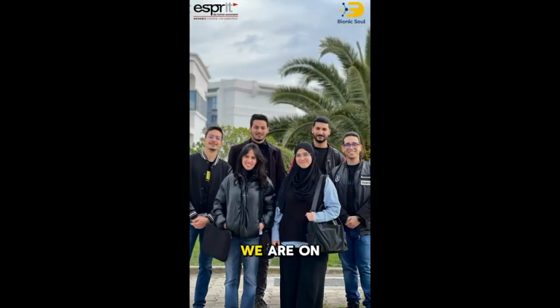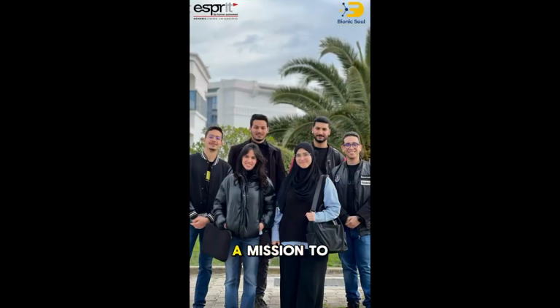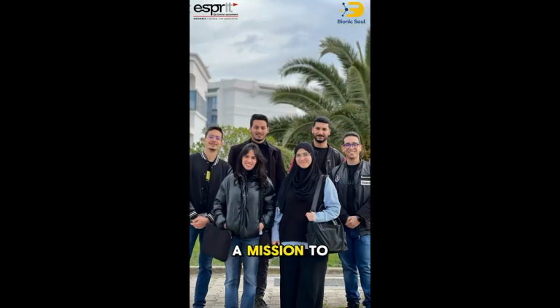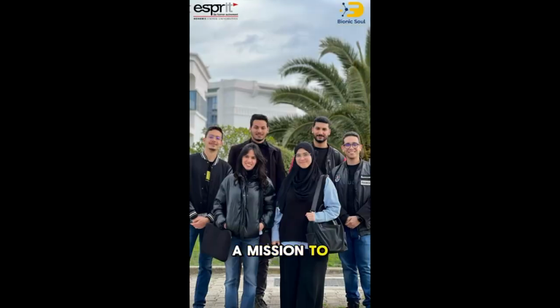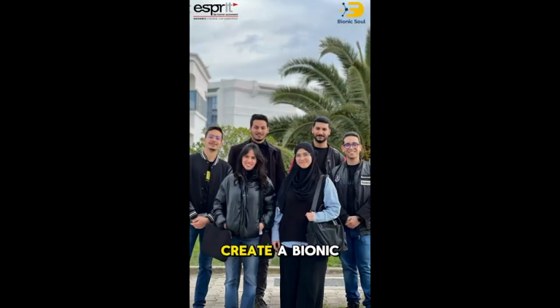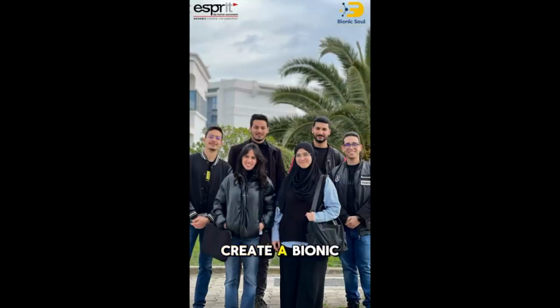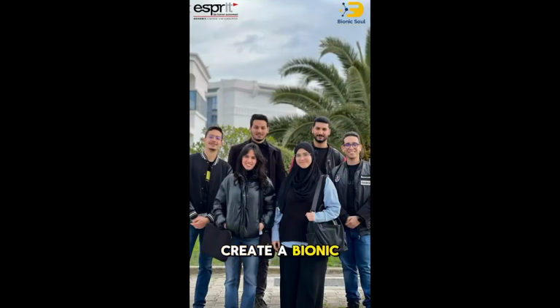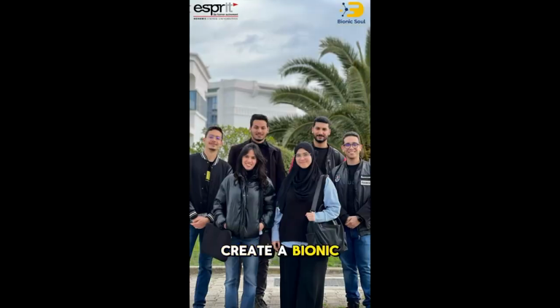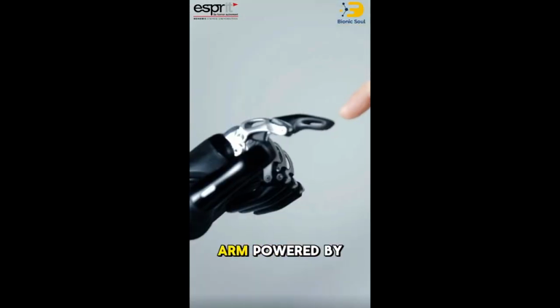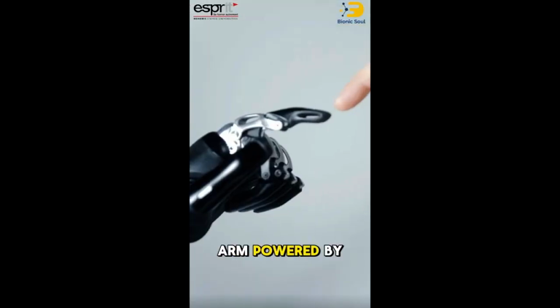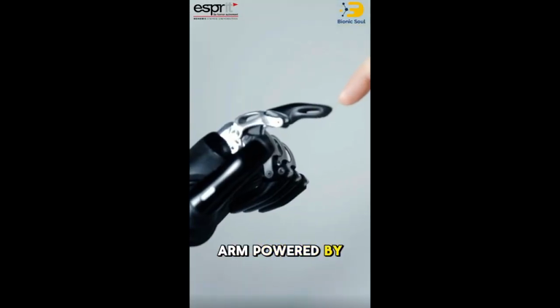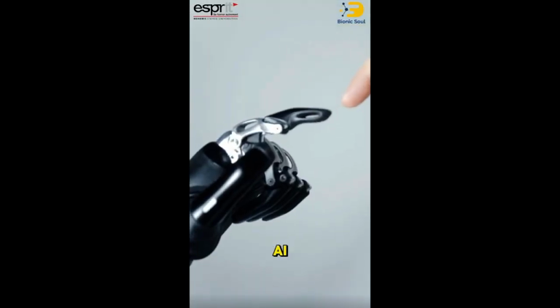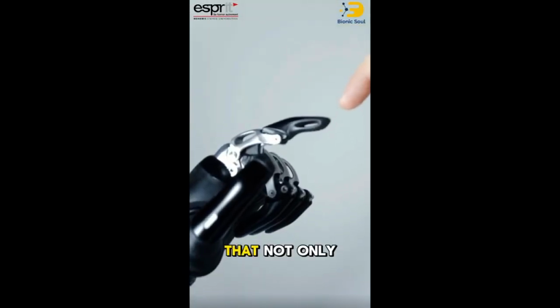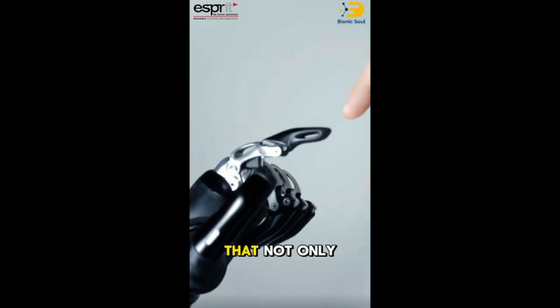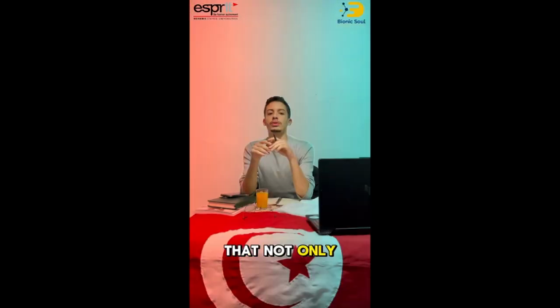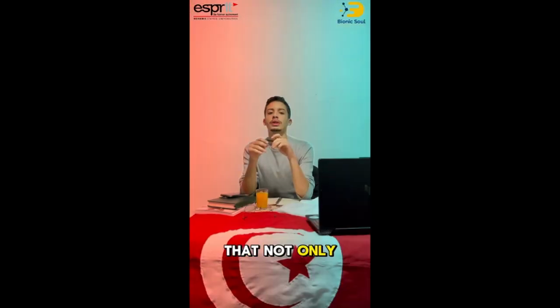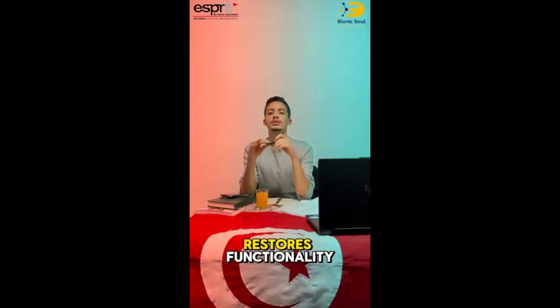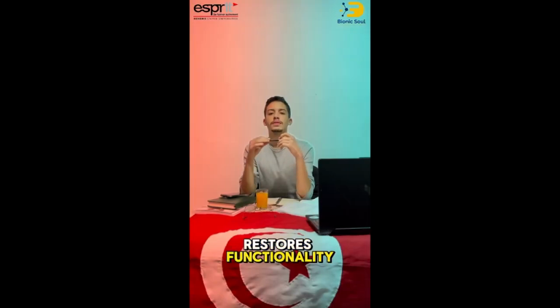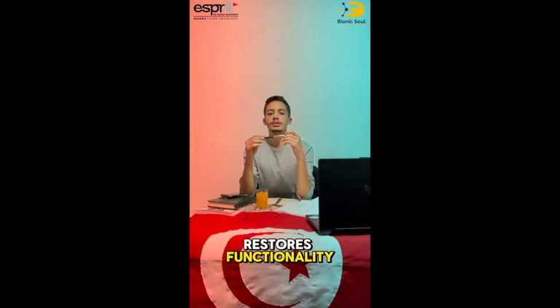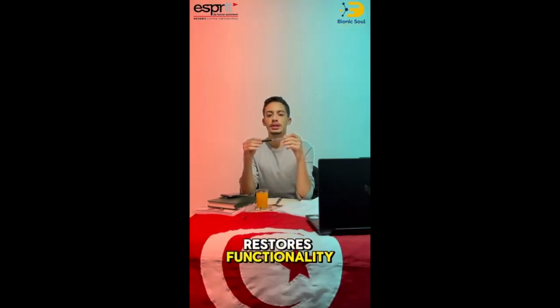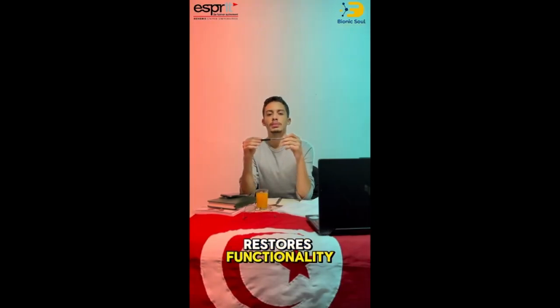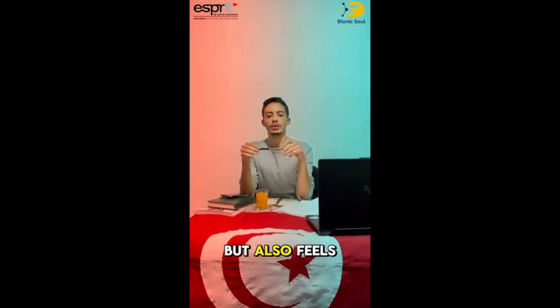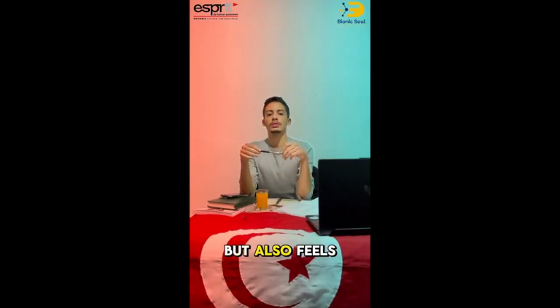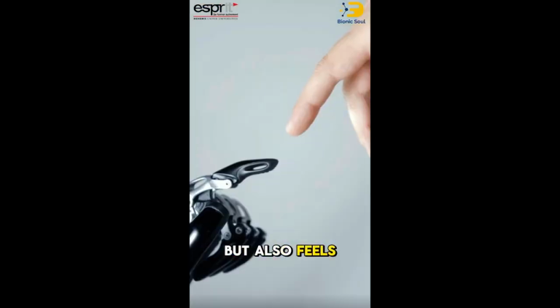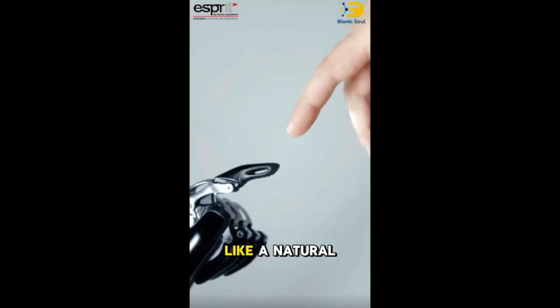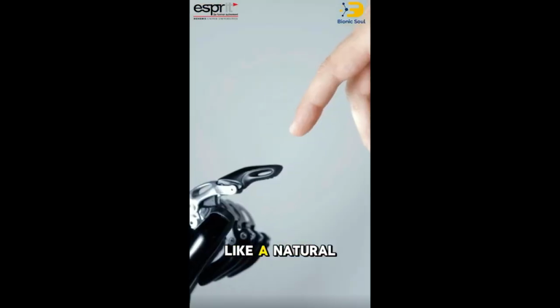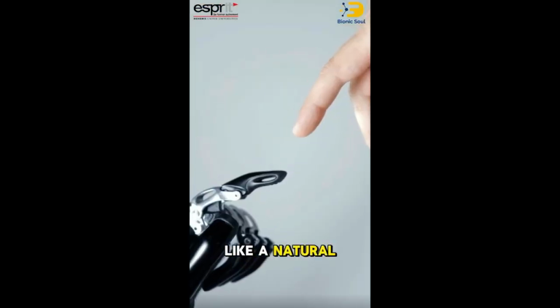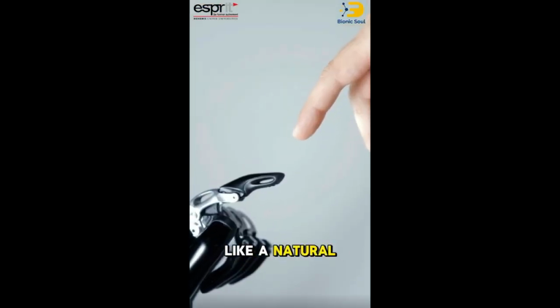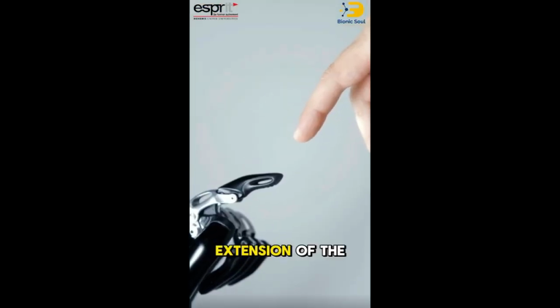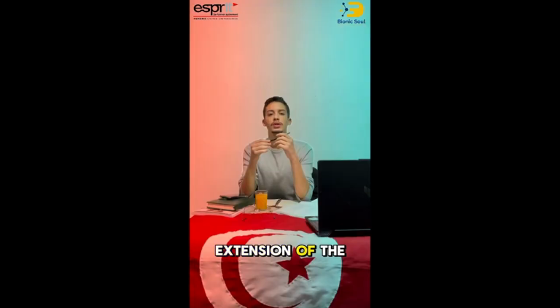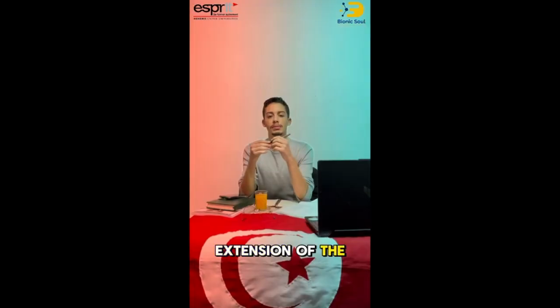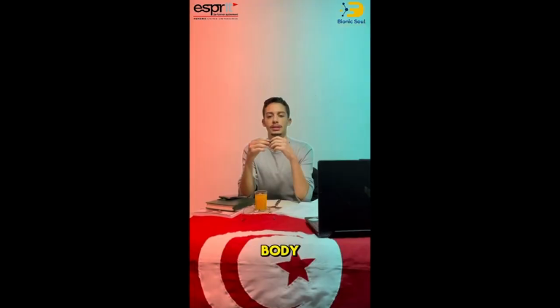we are on a mission to create a bionic arm powered by AI that not only restores functionality but also feels like a natural extension of the body.